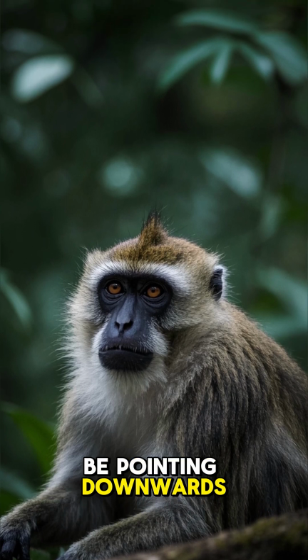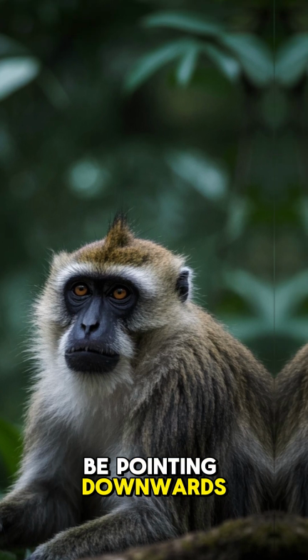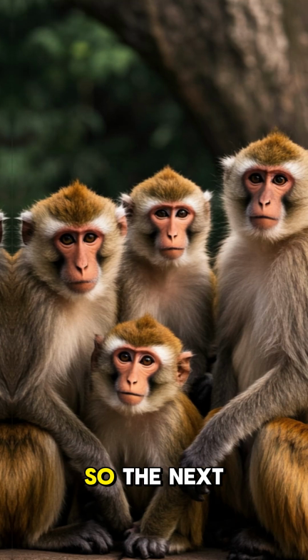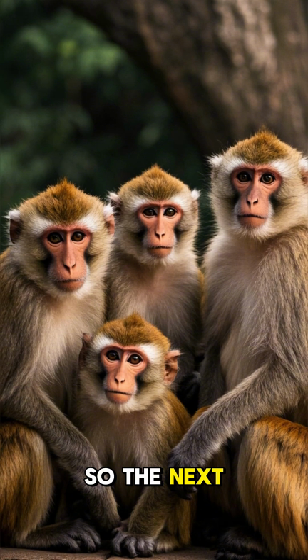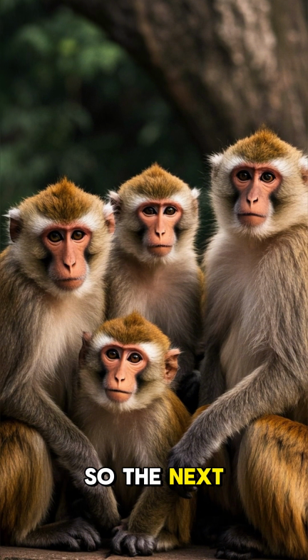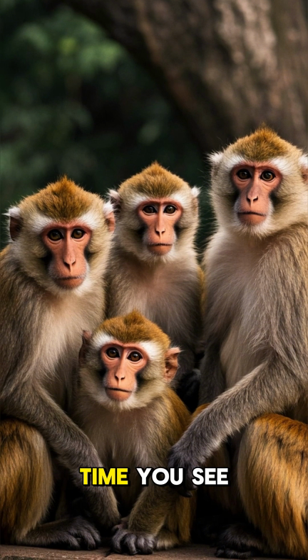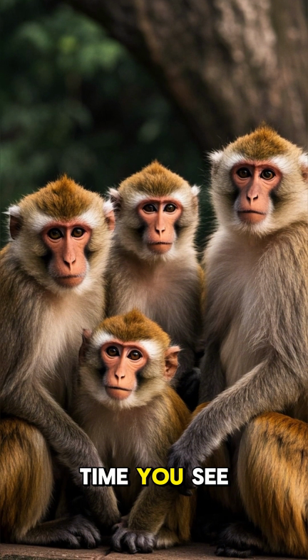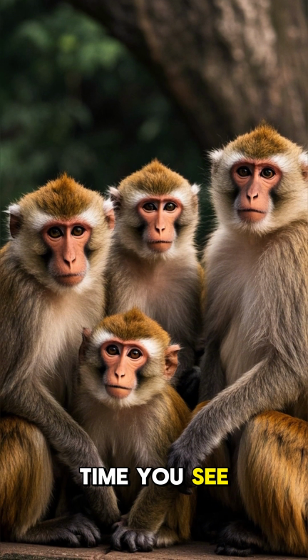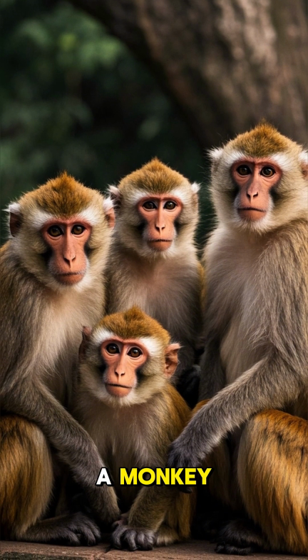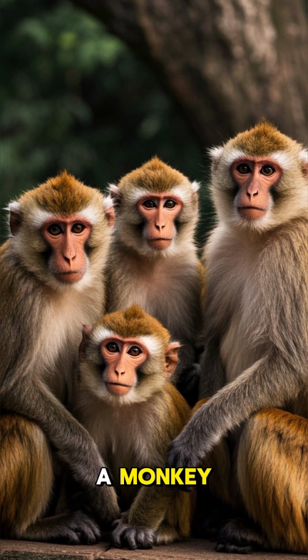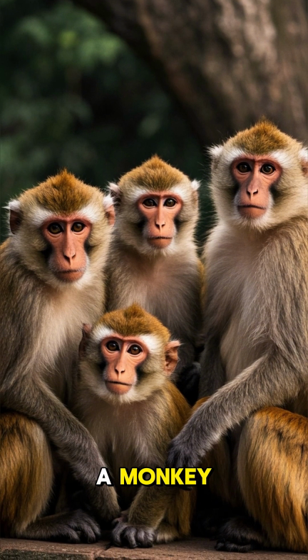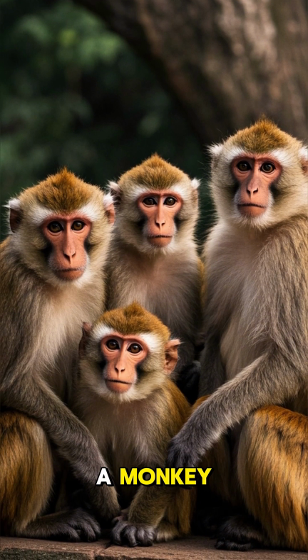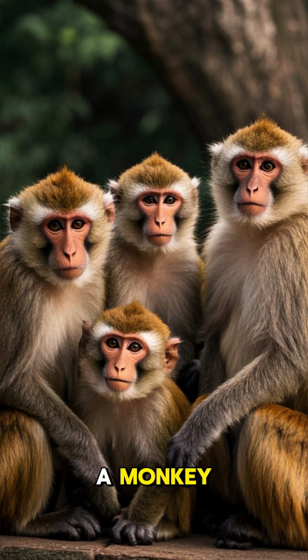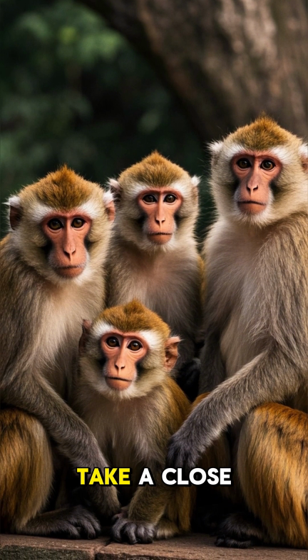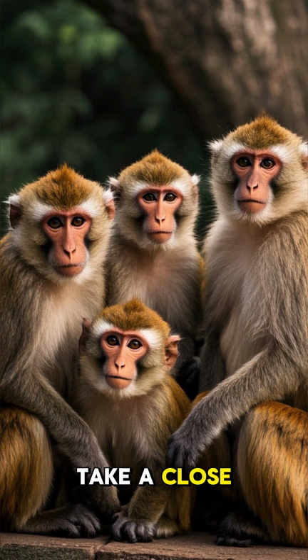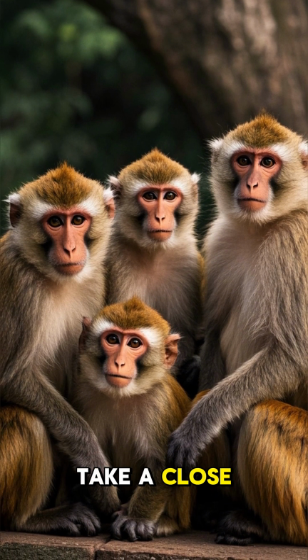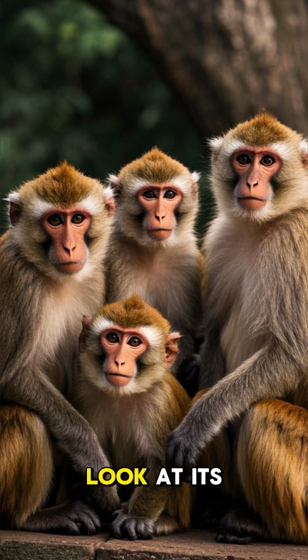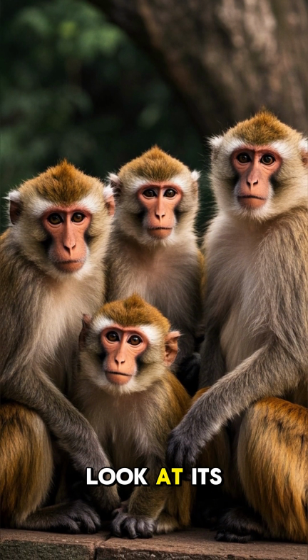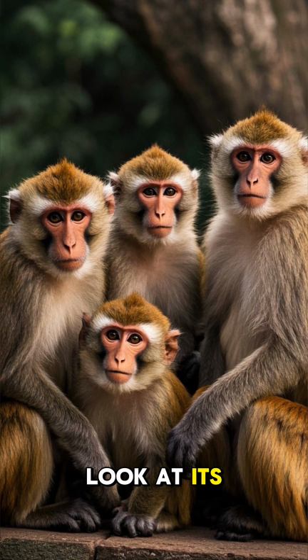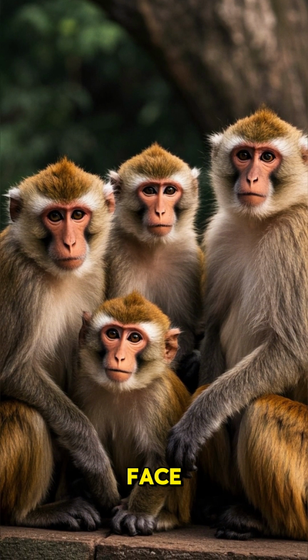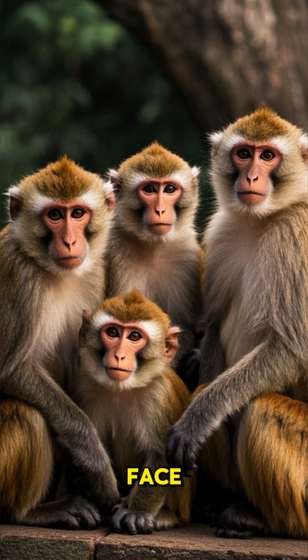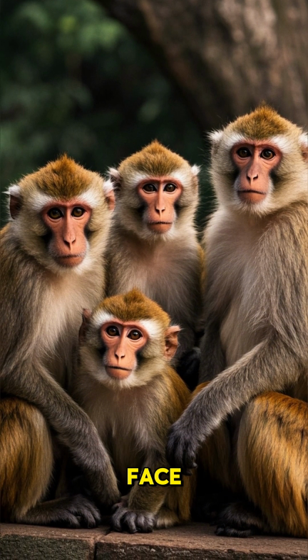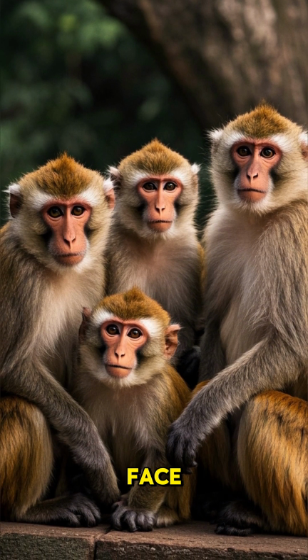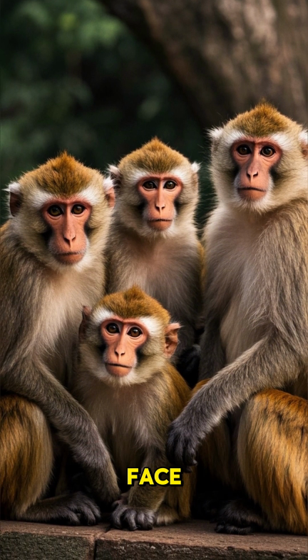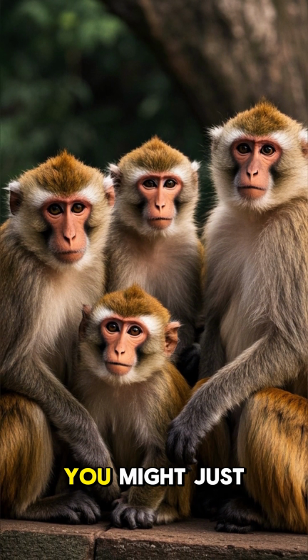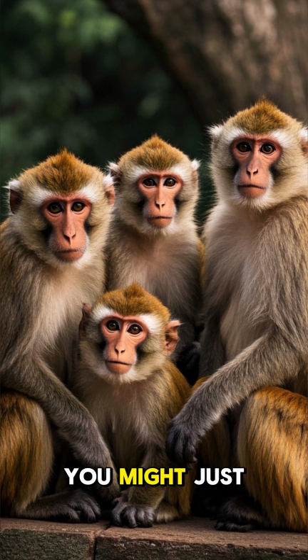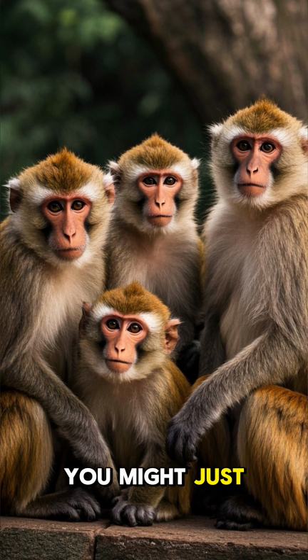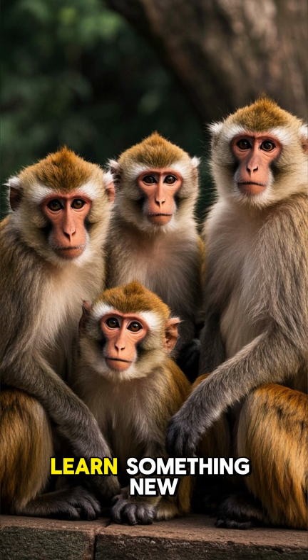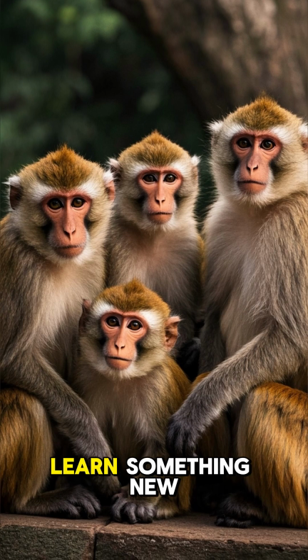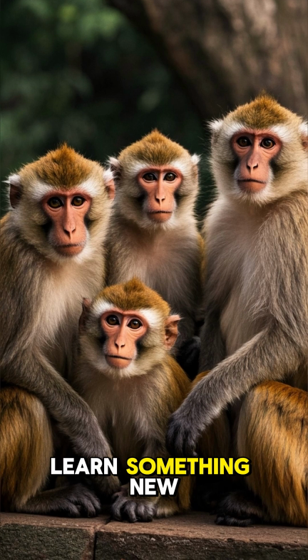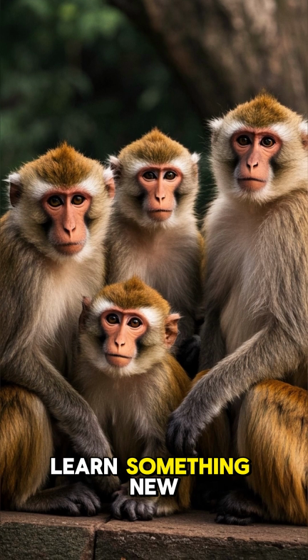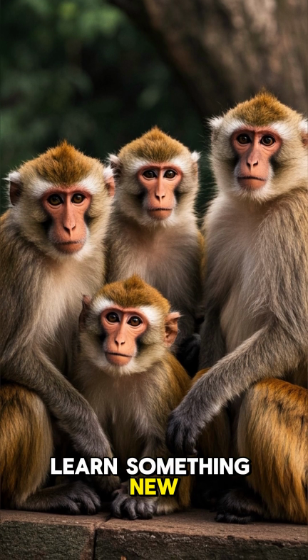So the next time you see a monkey, take a close look at its face. You might just learn something new.